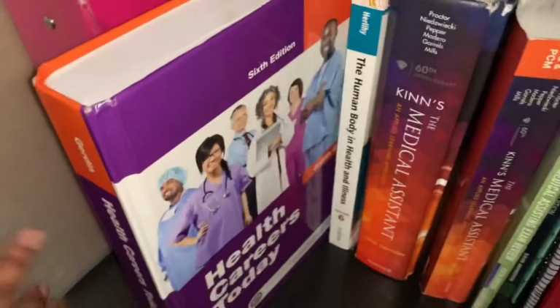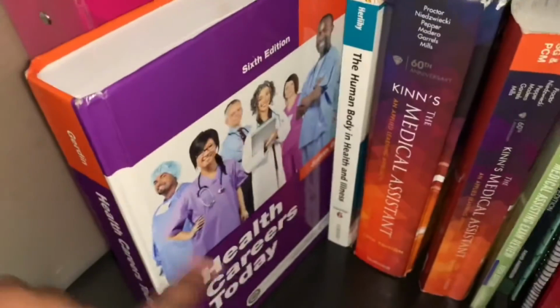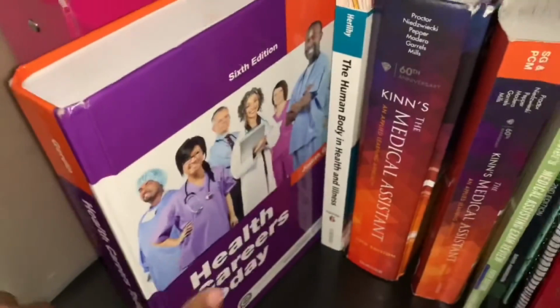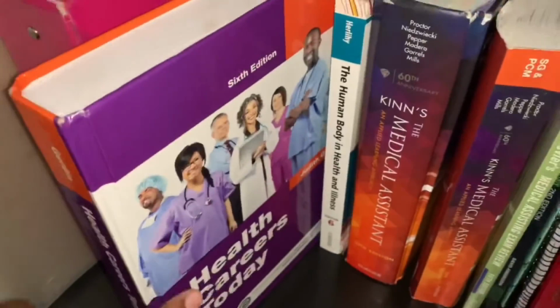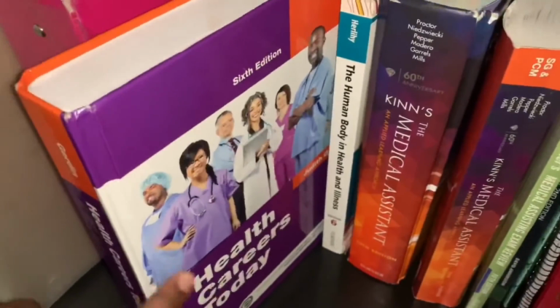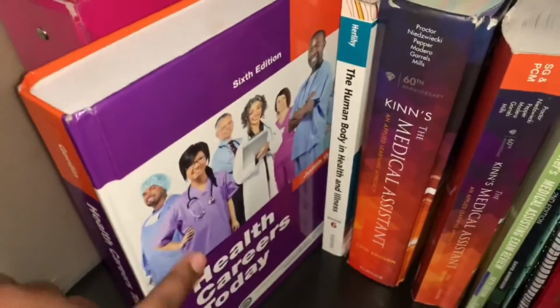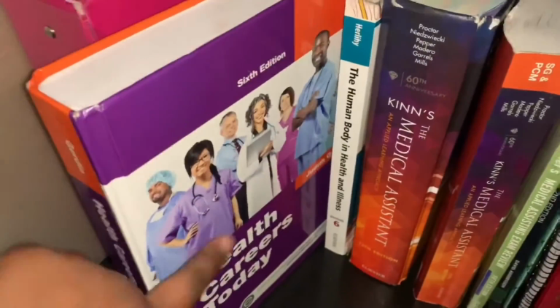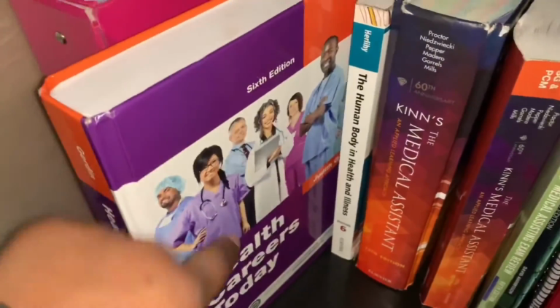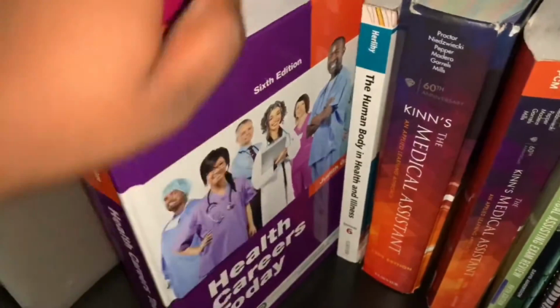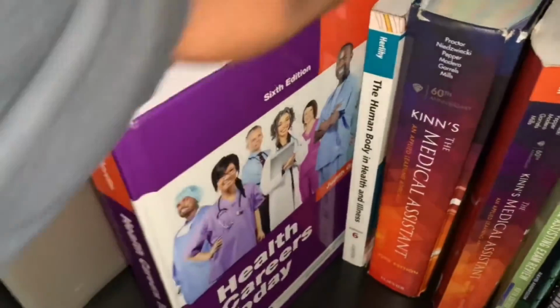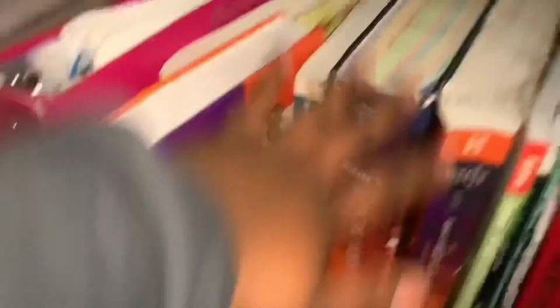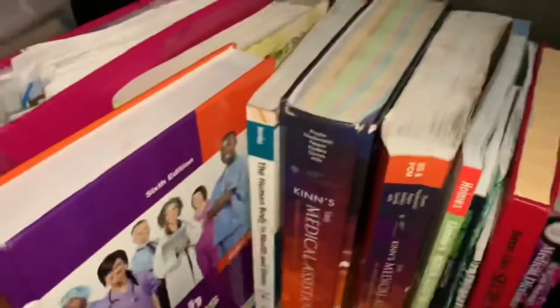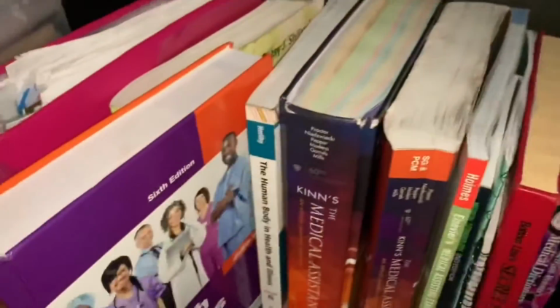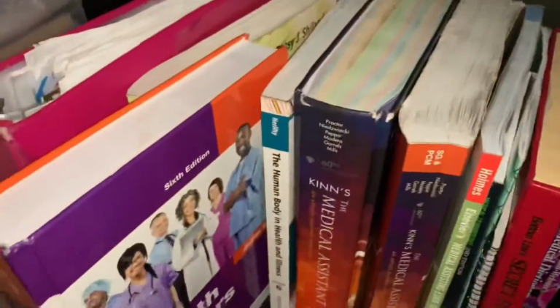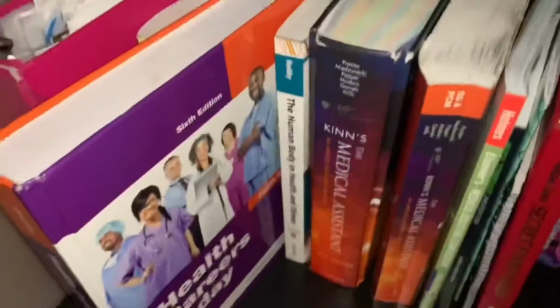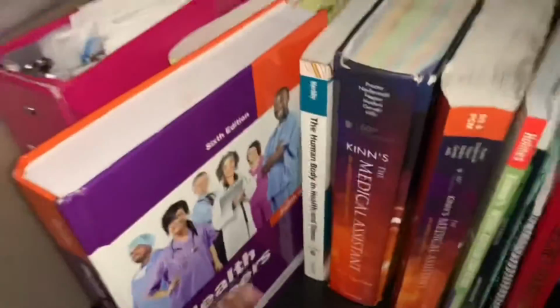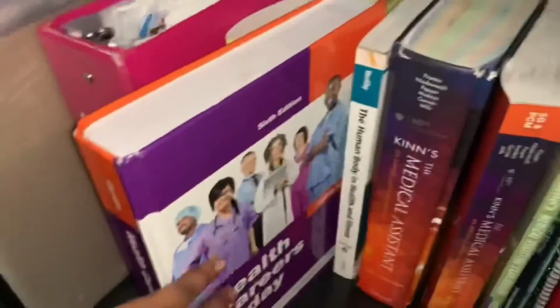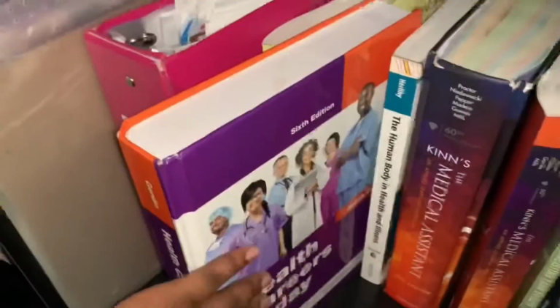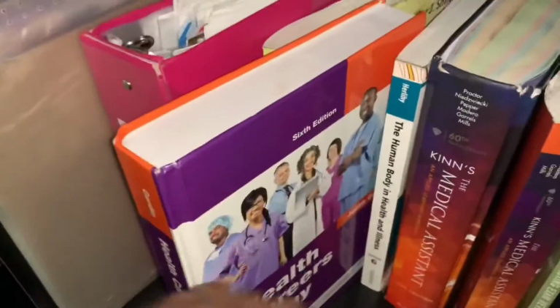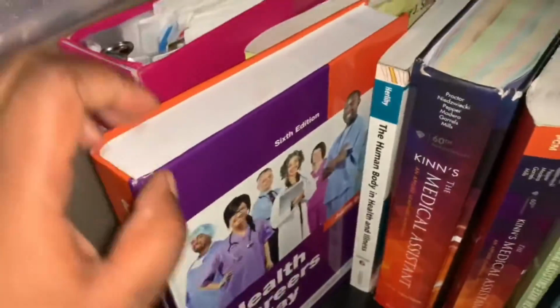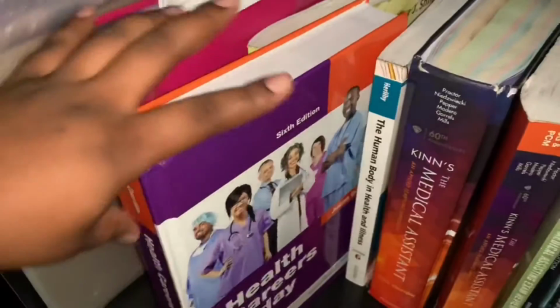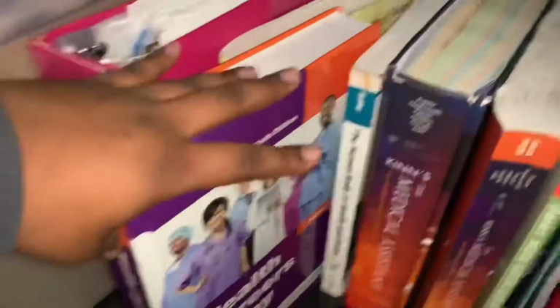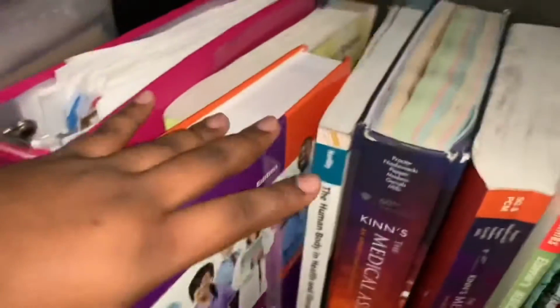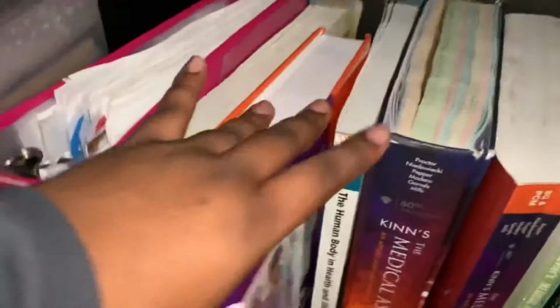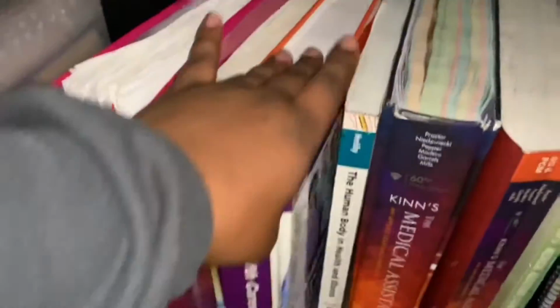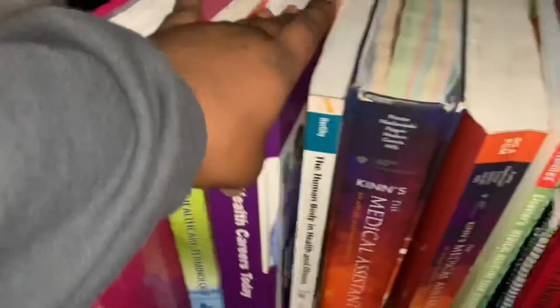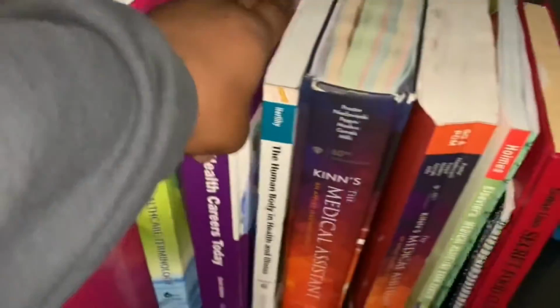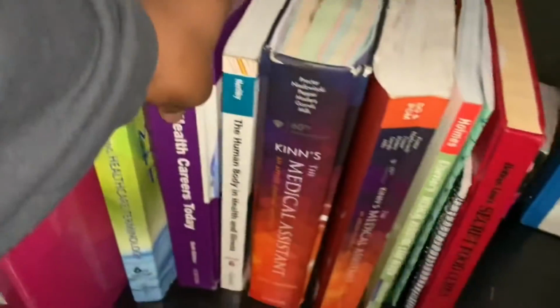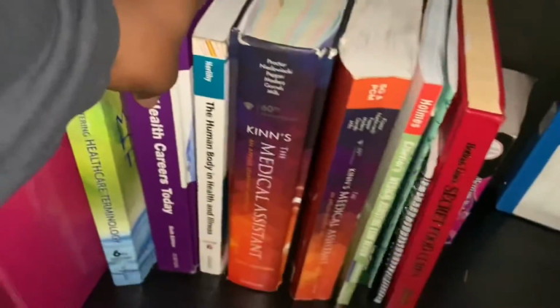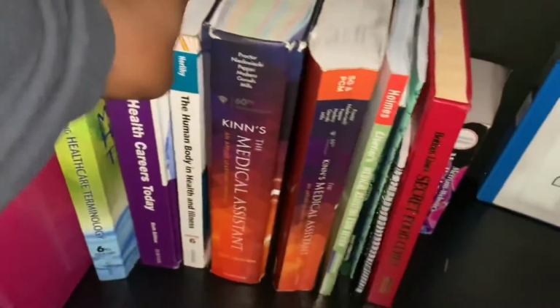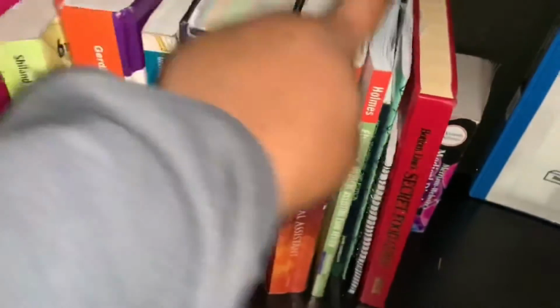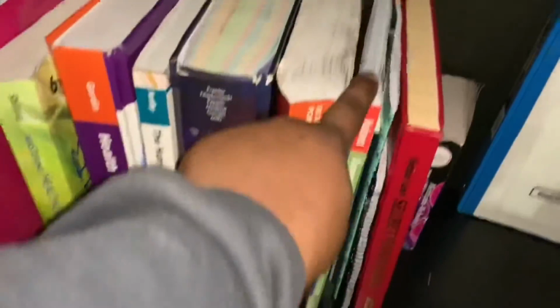This is my intro to health book — we mainly talked about nutrition, resumes, and cover letters. This book is very essential. All of these books actually are, but this one helps you with resumes as well as the class that I'm in now.